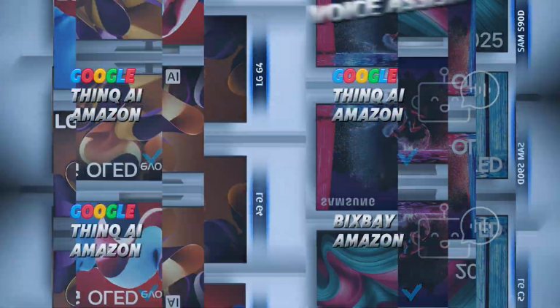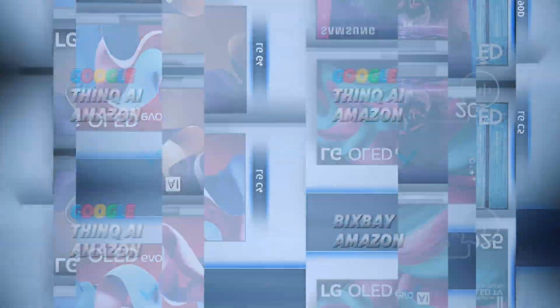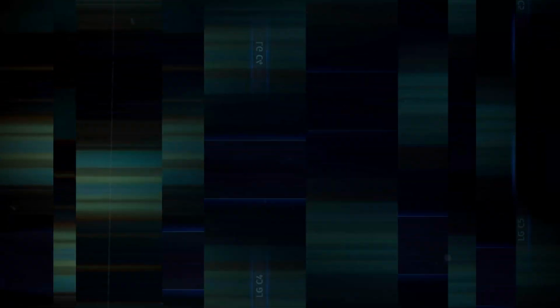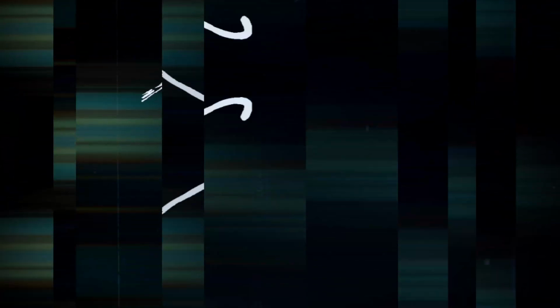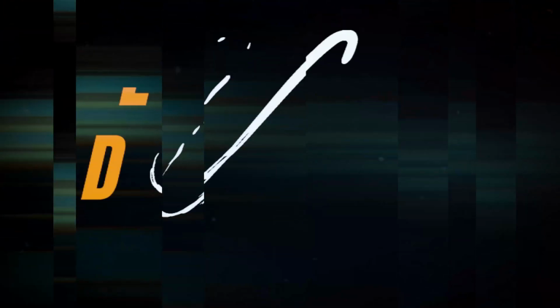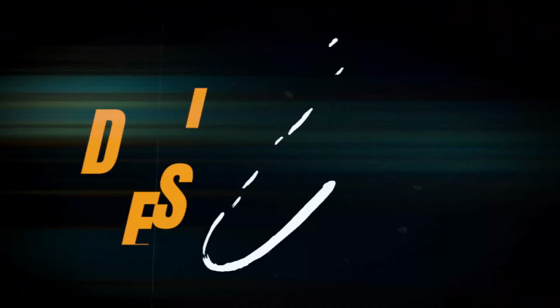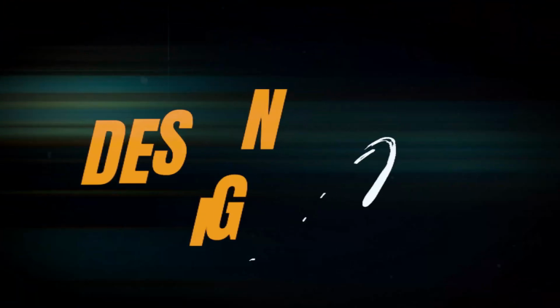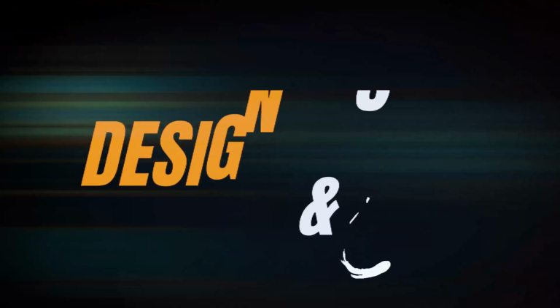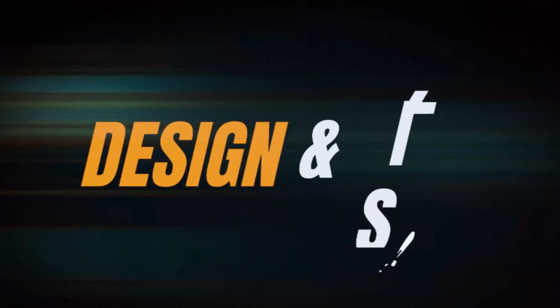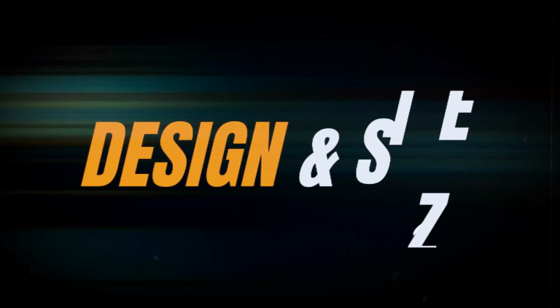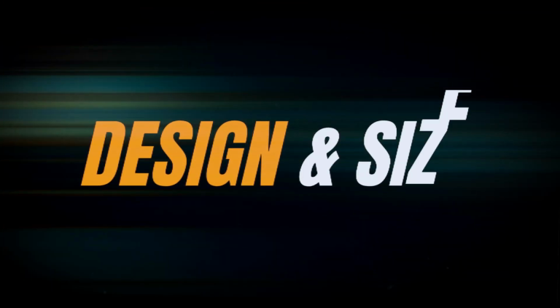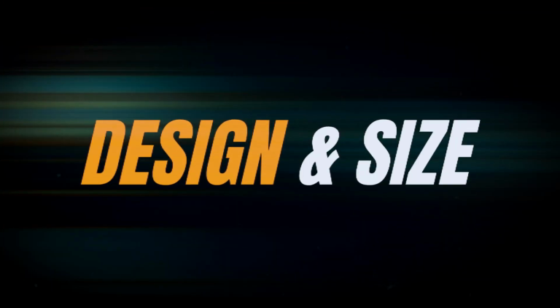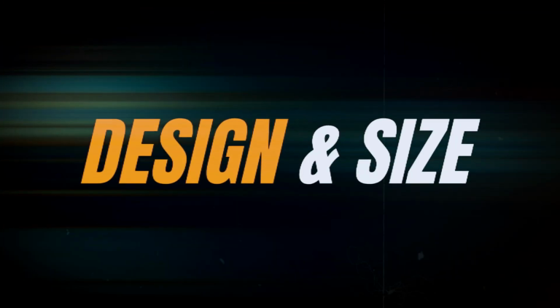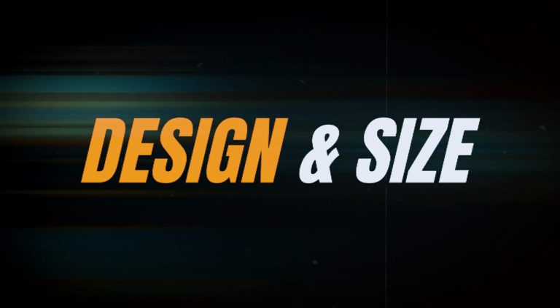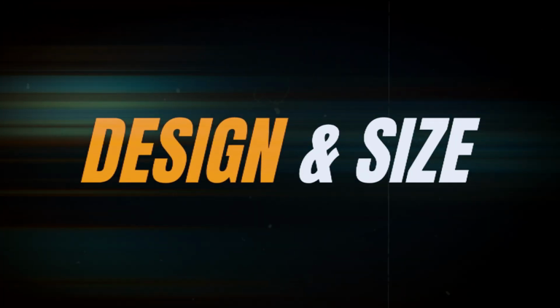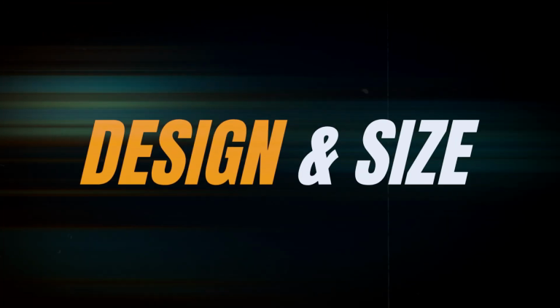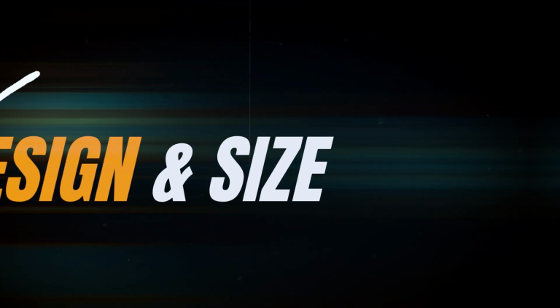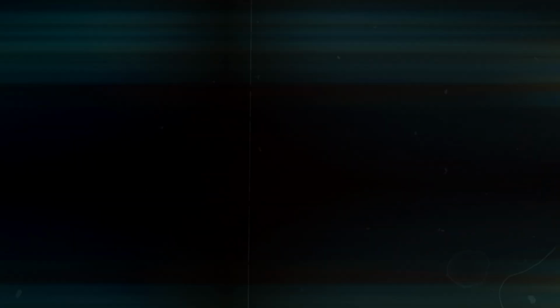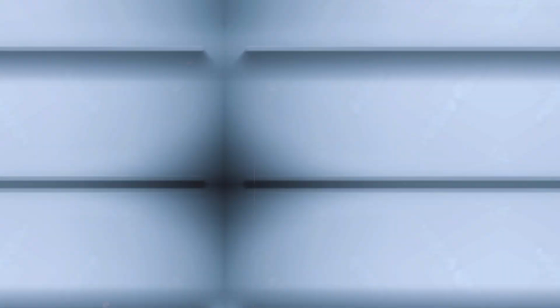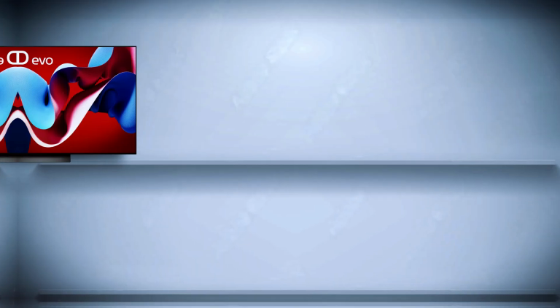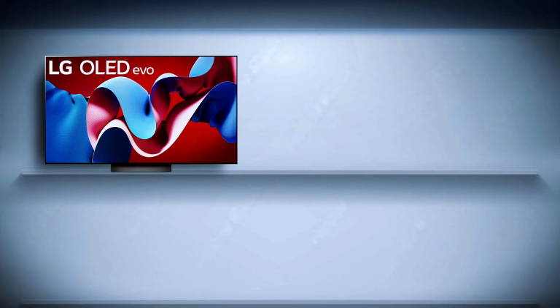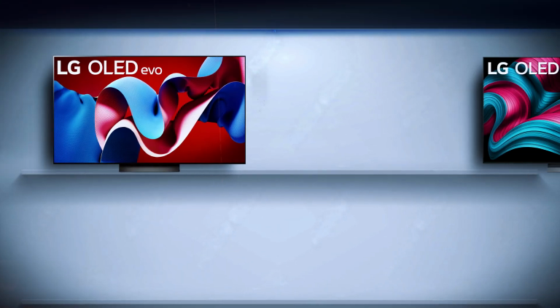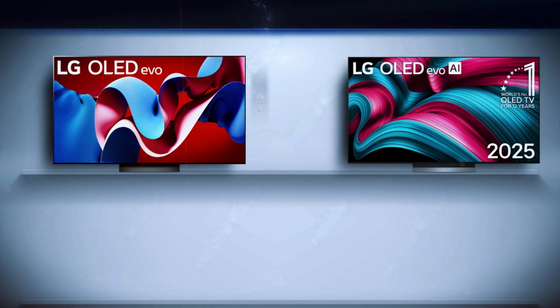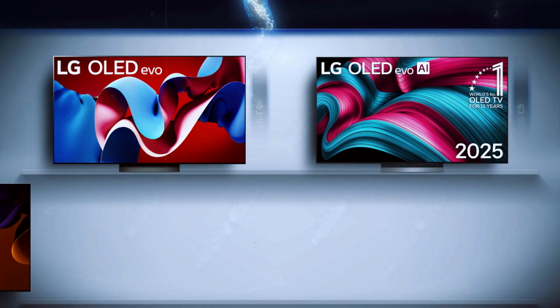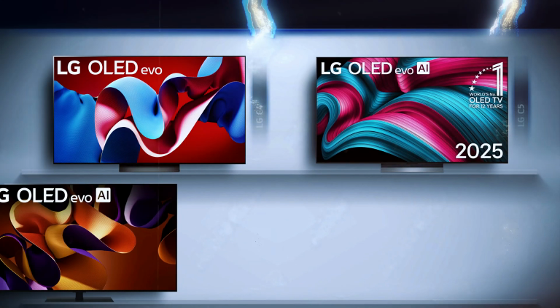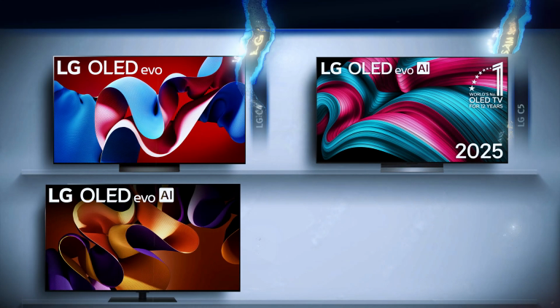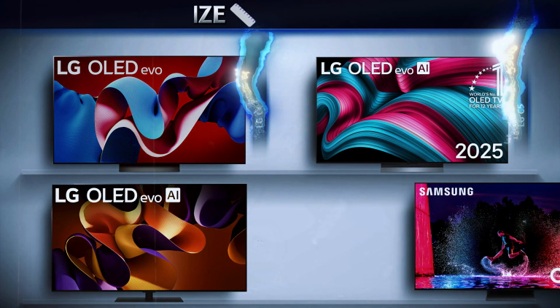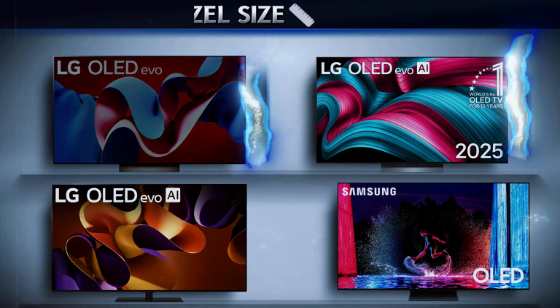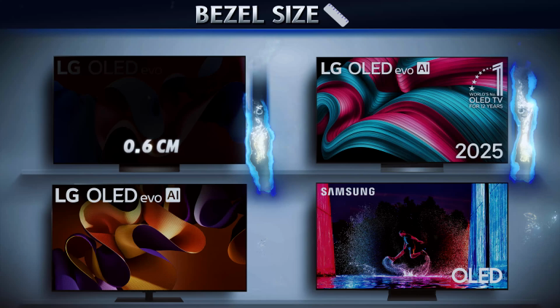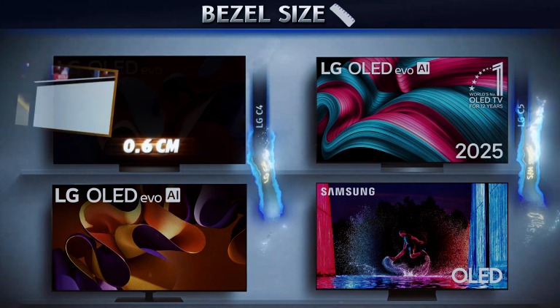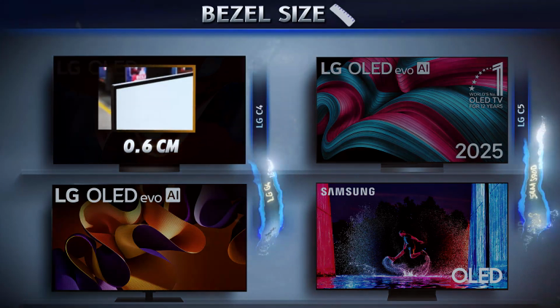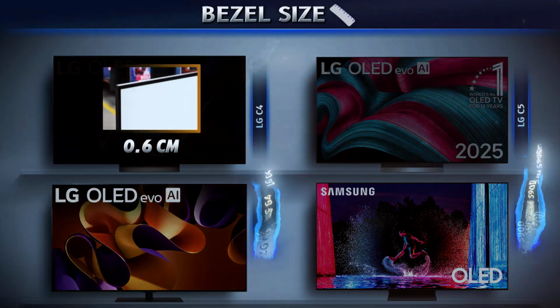Your TV's design and size can change the whole room's vibe. Here's how these models compare.